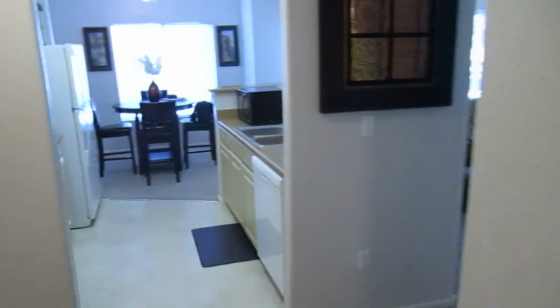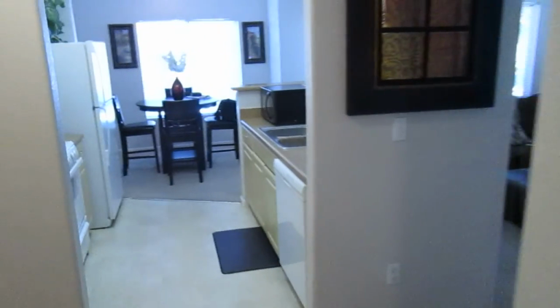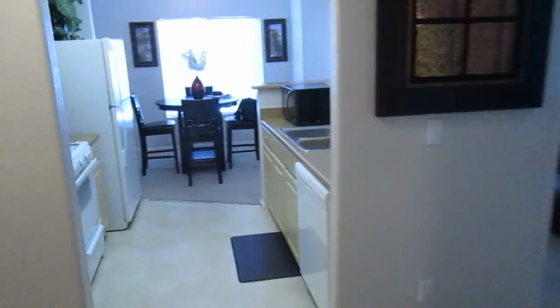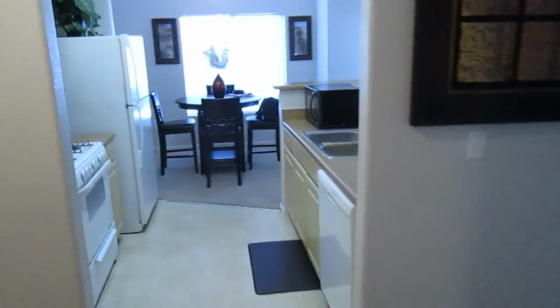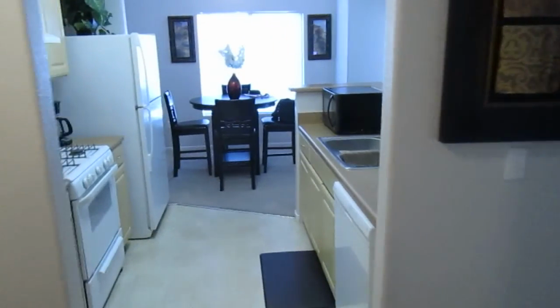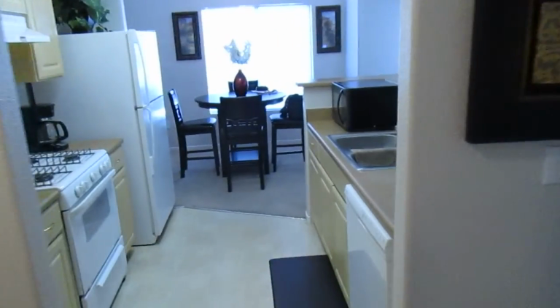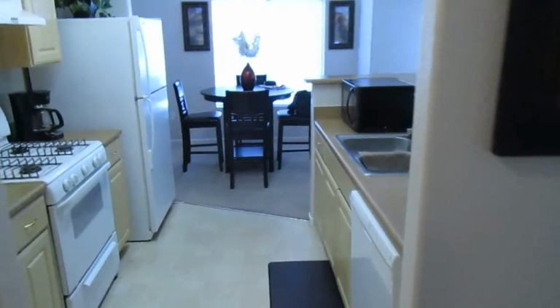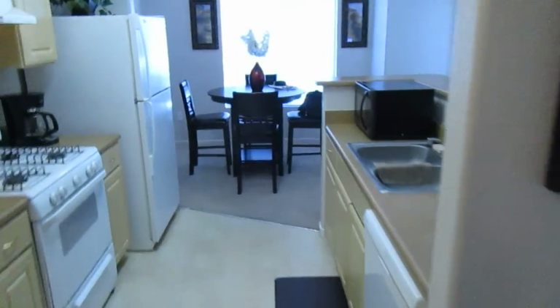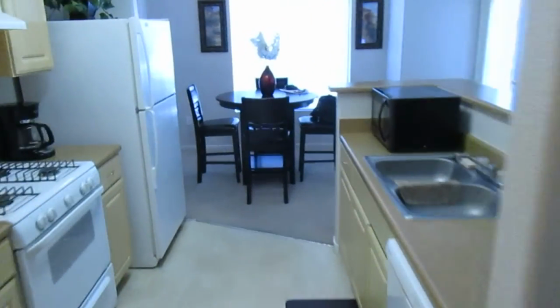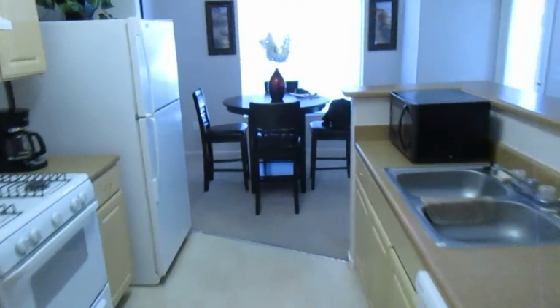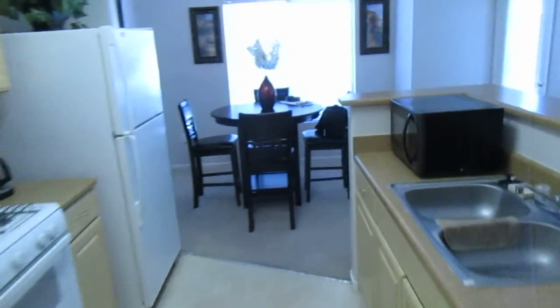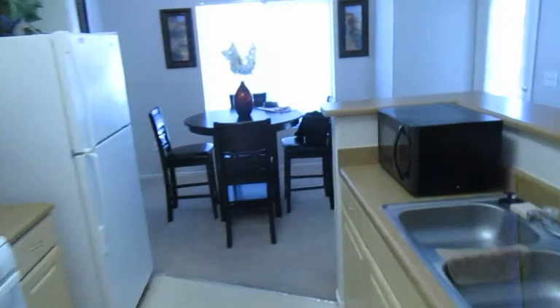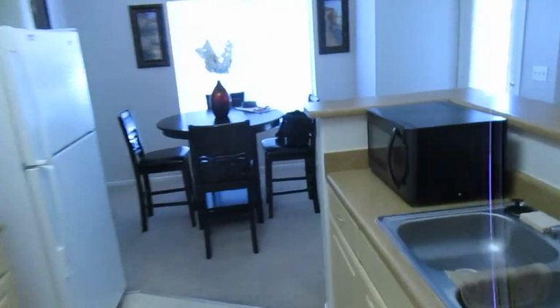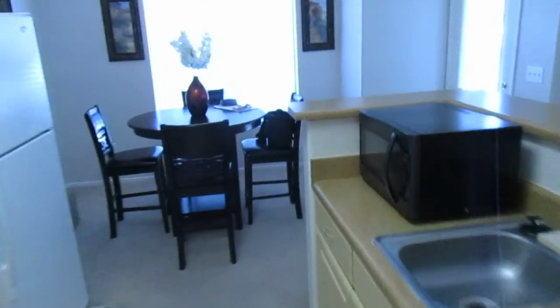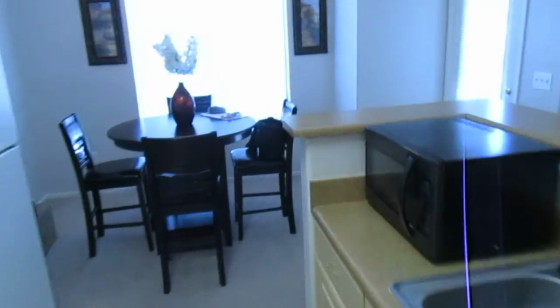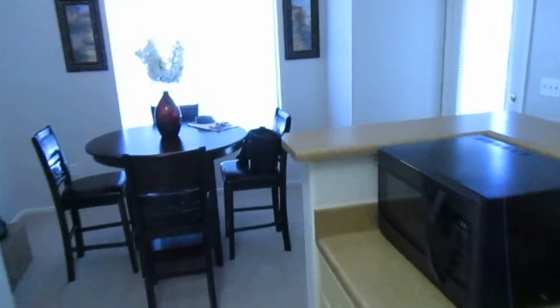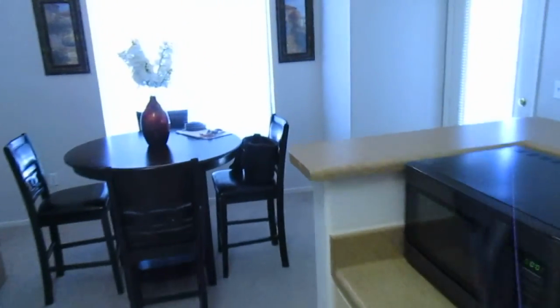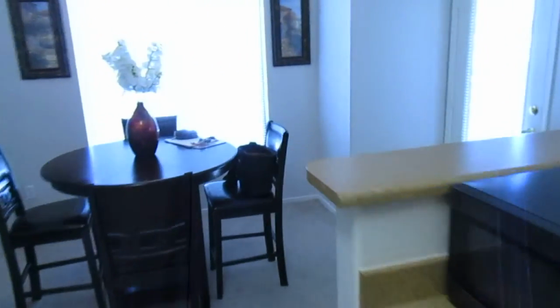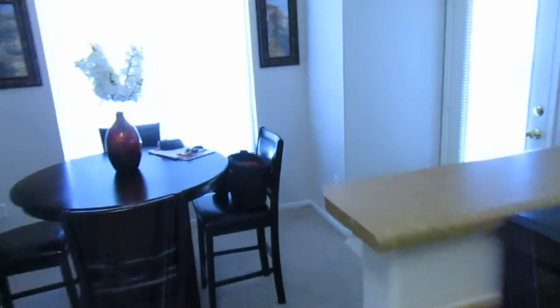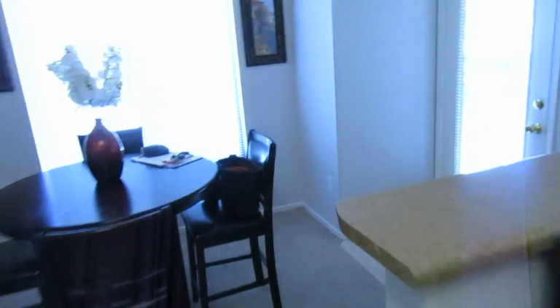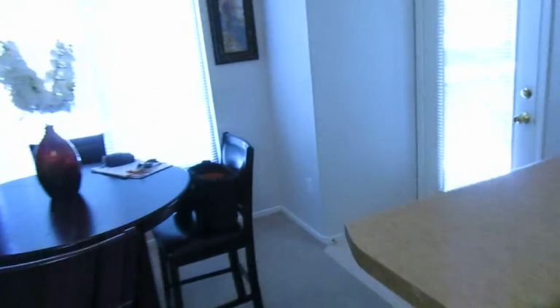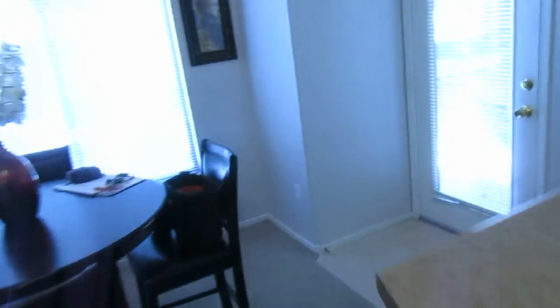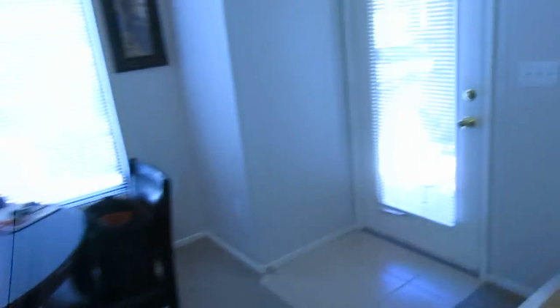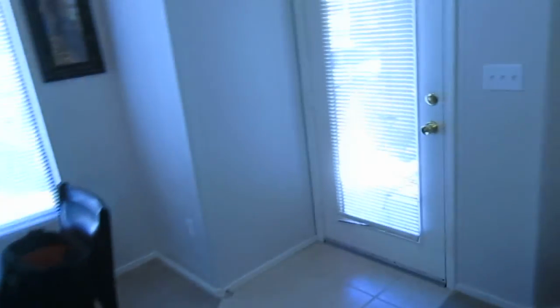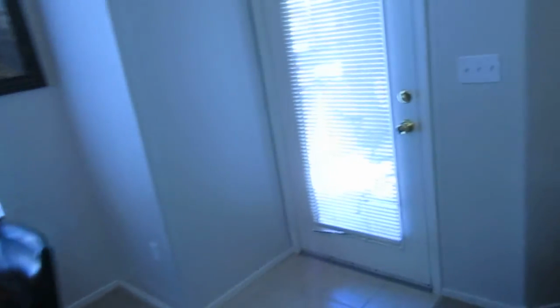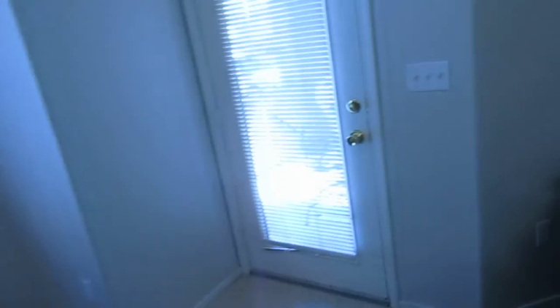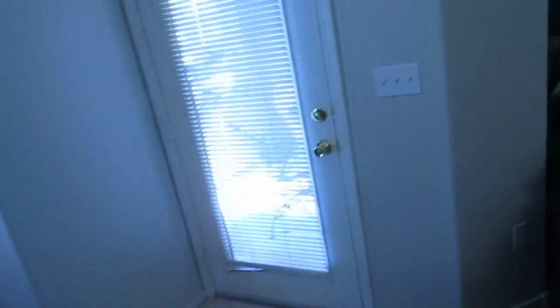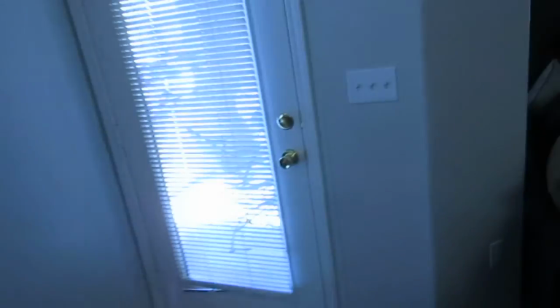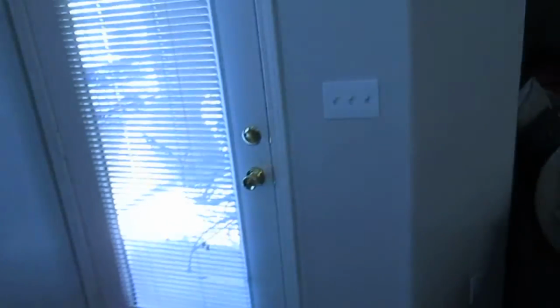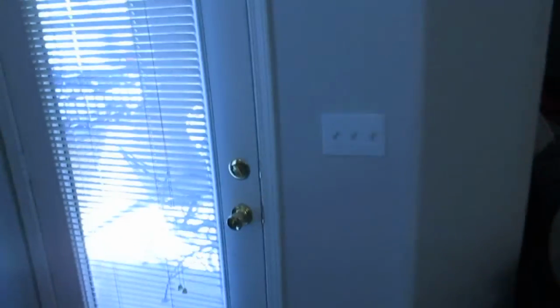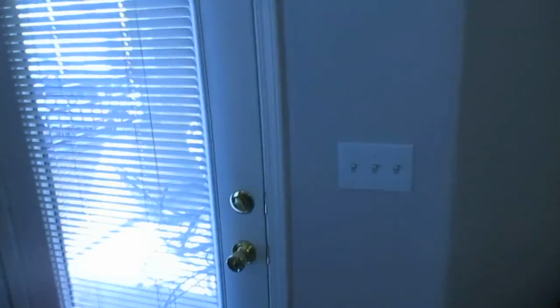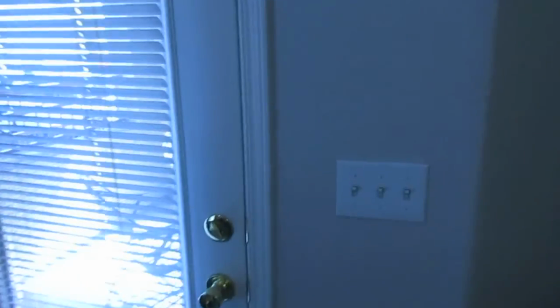Let me show you the balcony real quick. Good-sized balcony for that matter. We're right here on the corner.